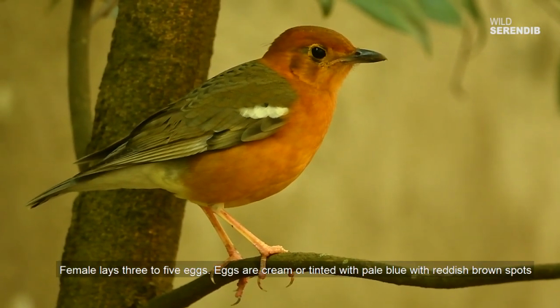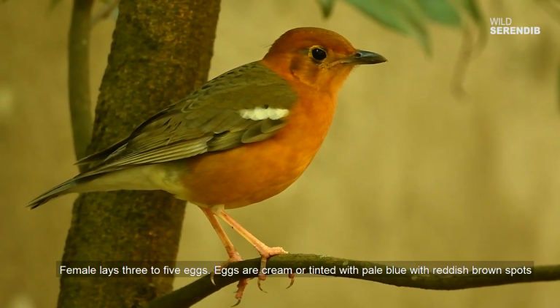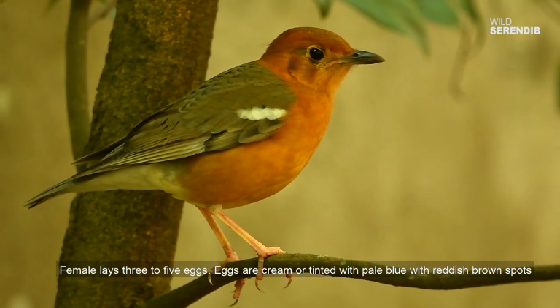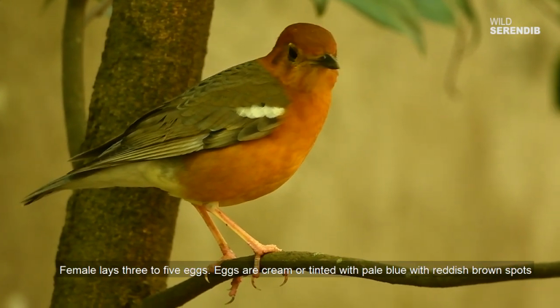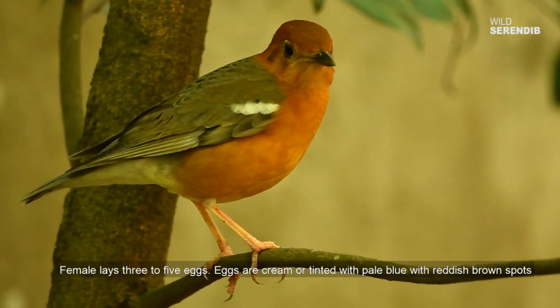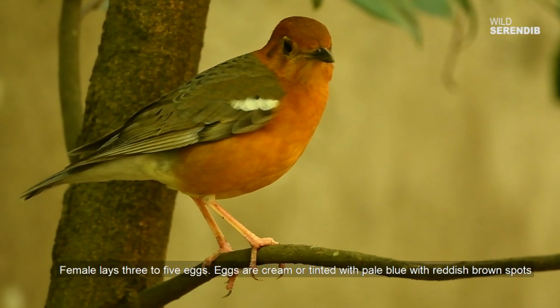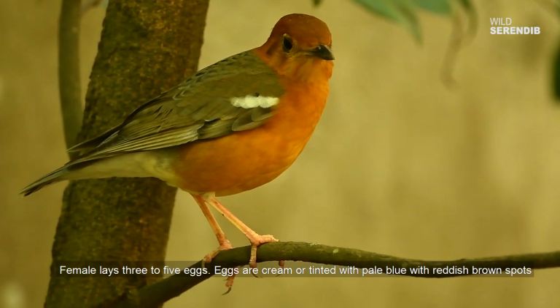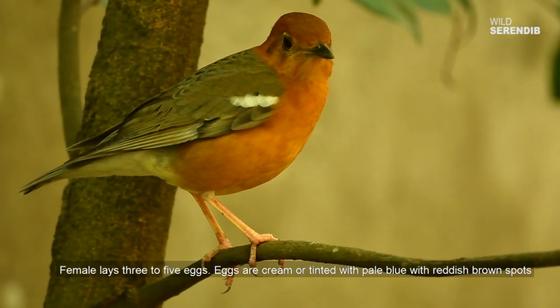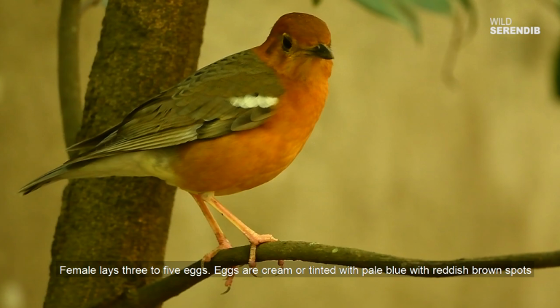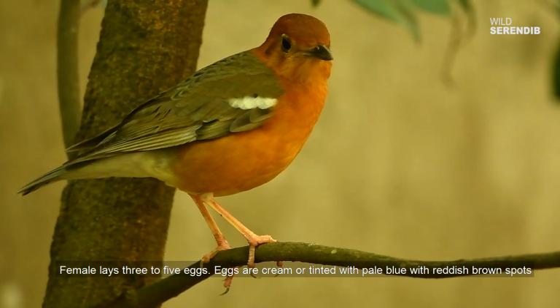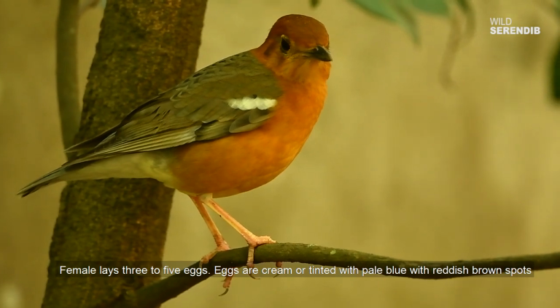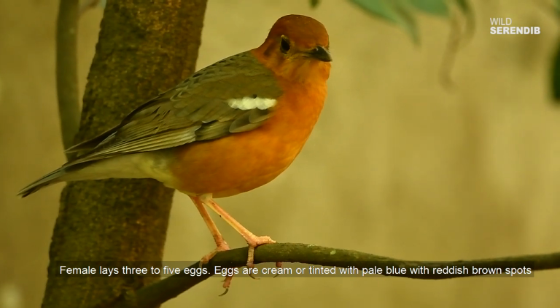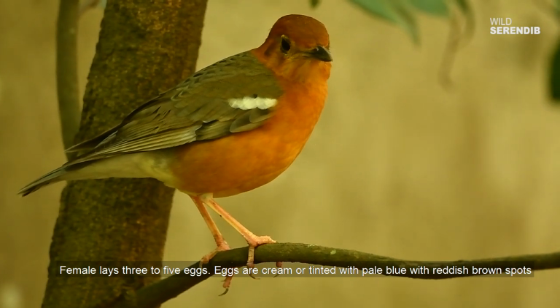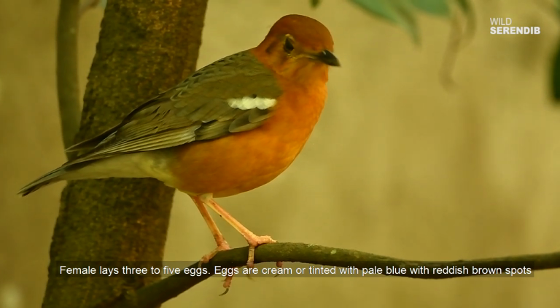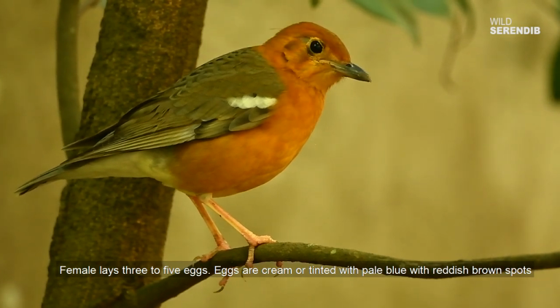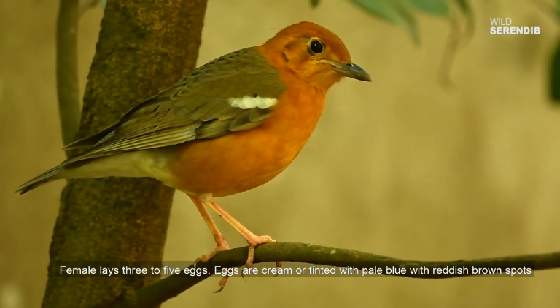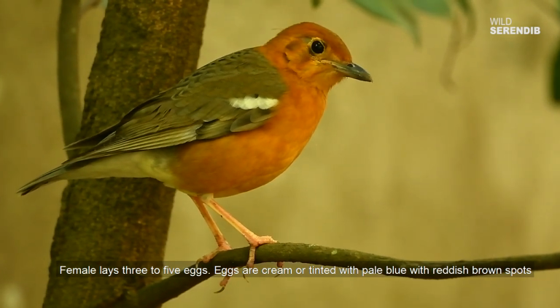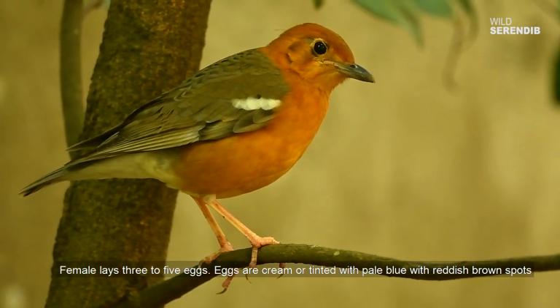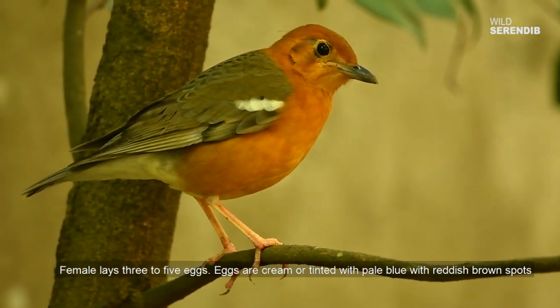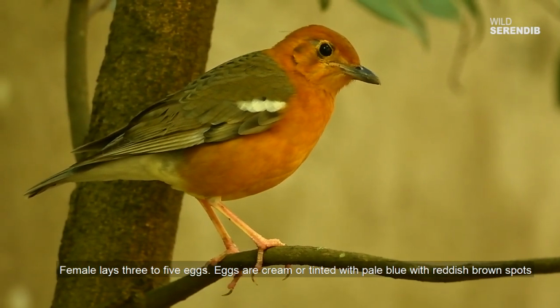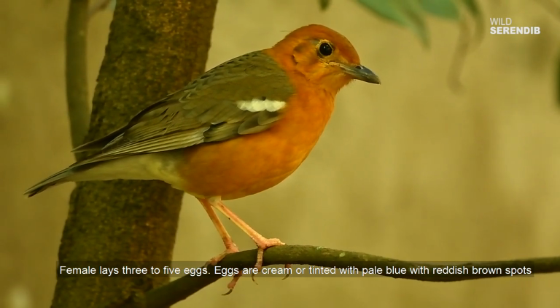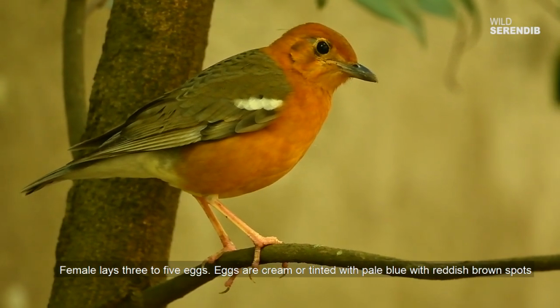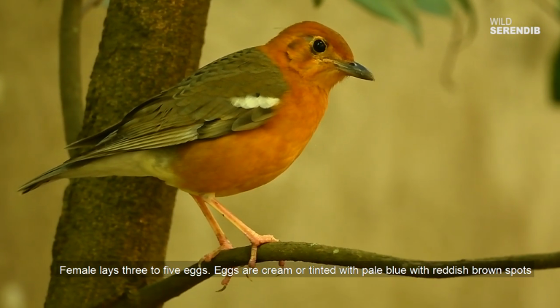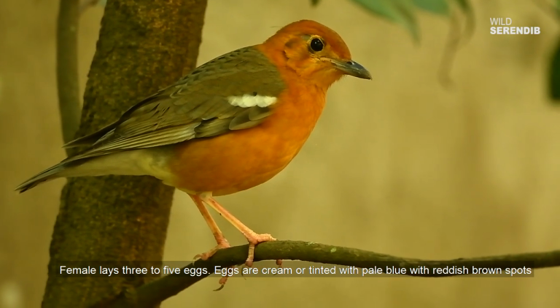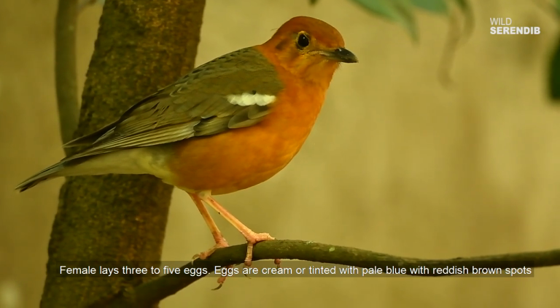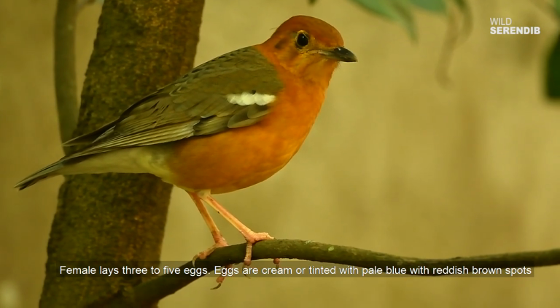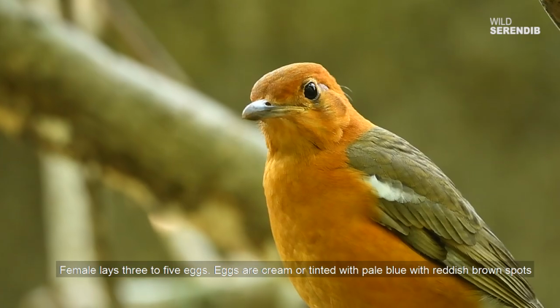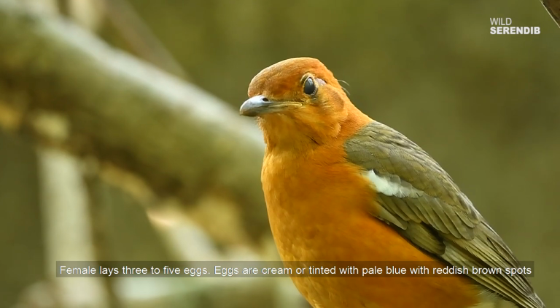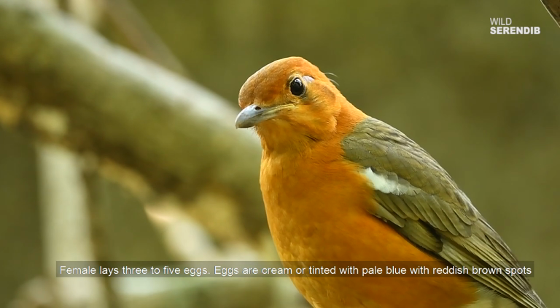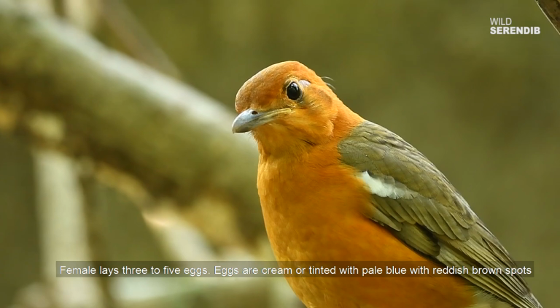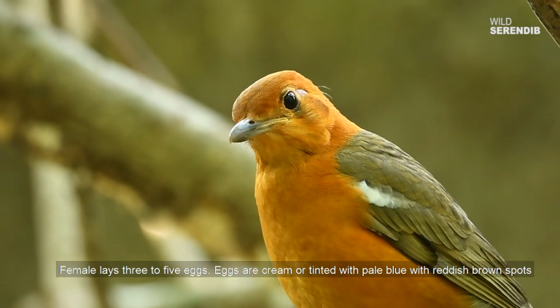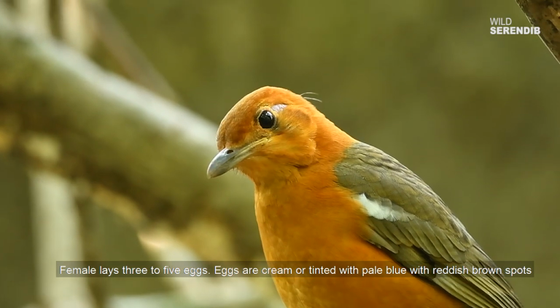The female lays 3 to 5 eggs. The eggs are cream or tinted with pale blue, with reddish-brown spots.